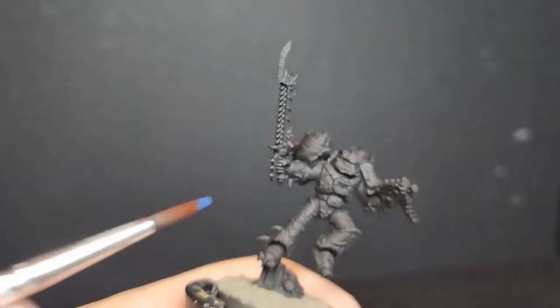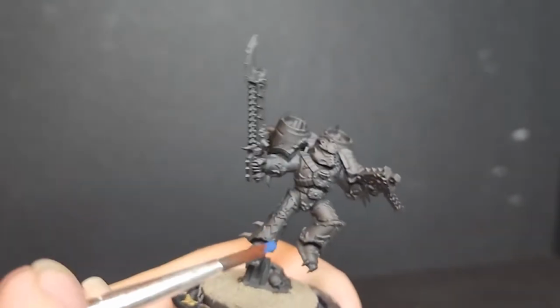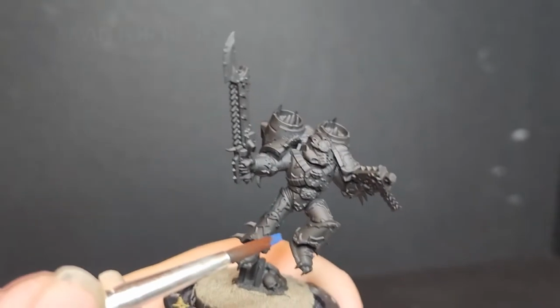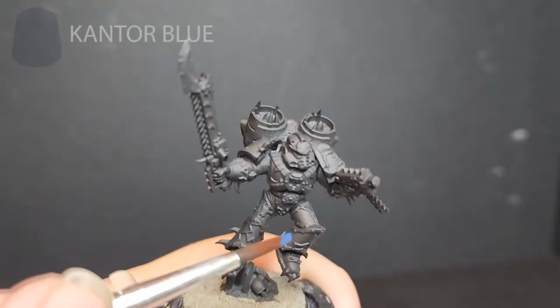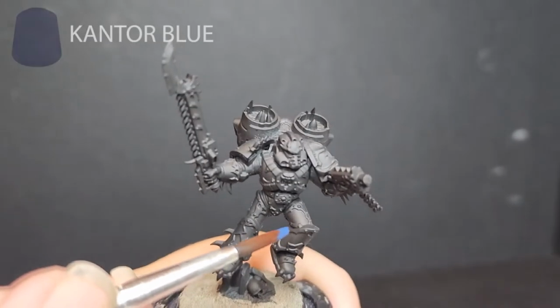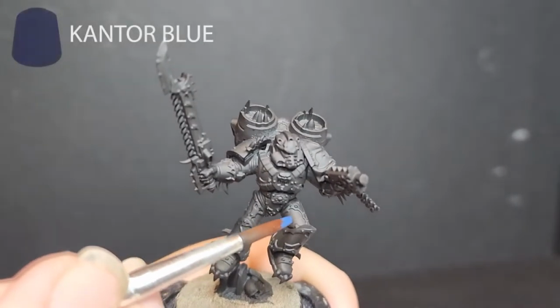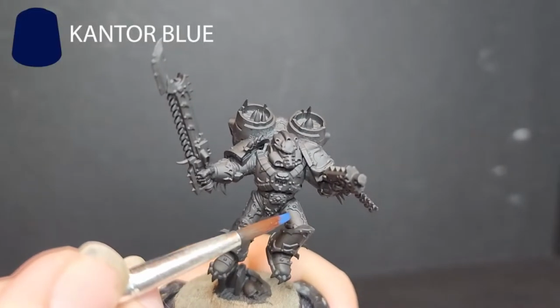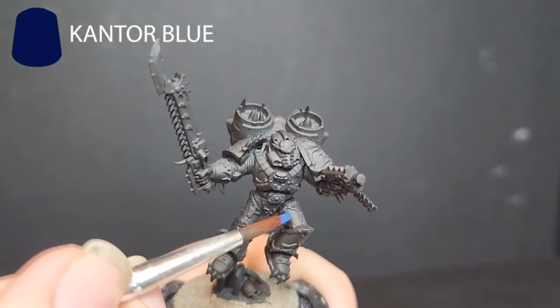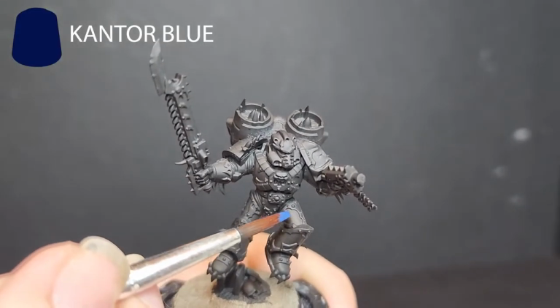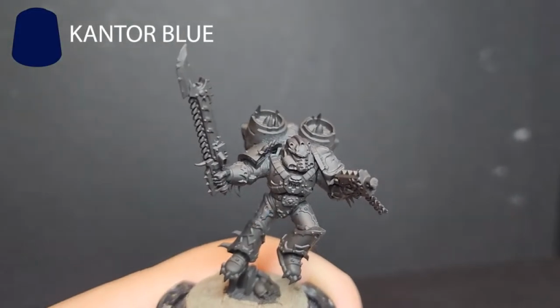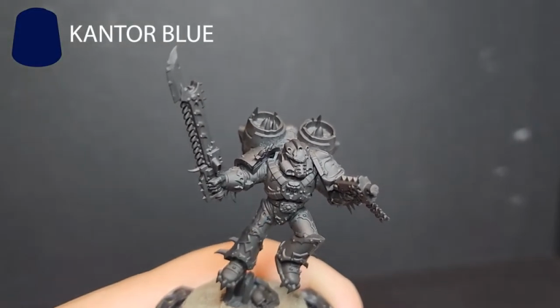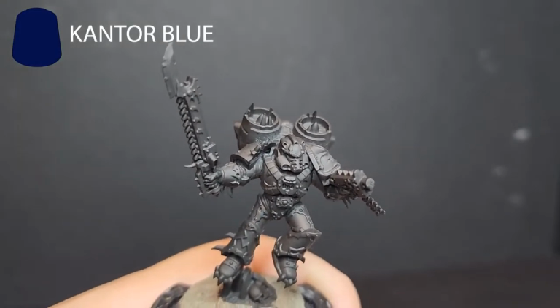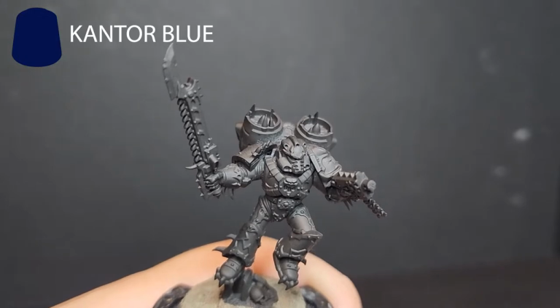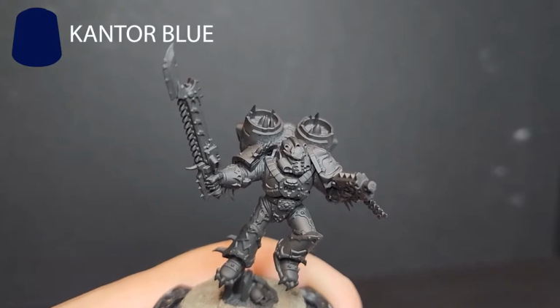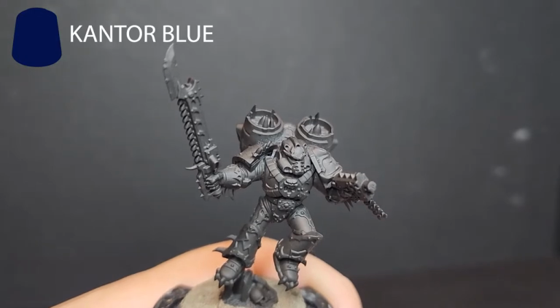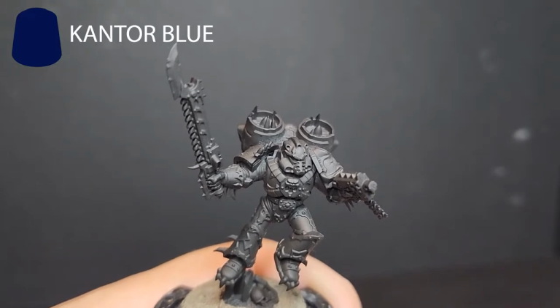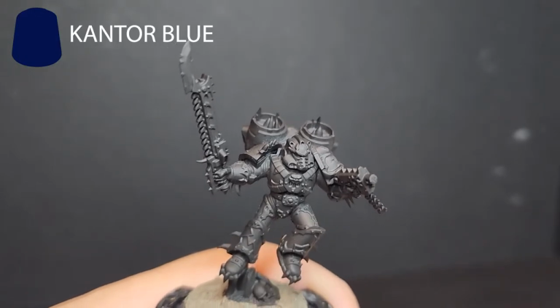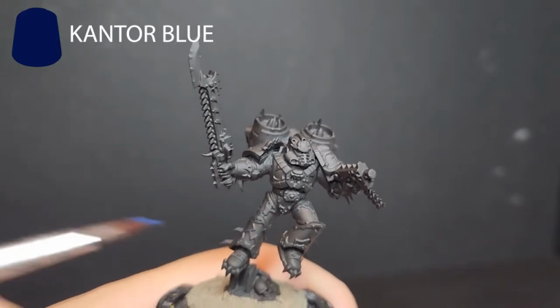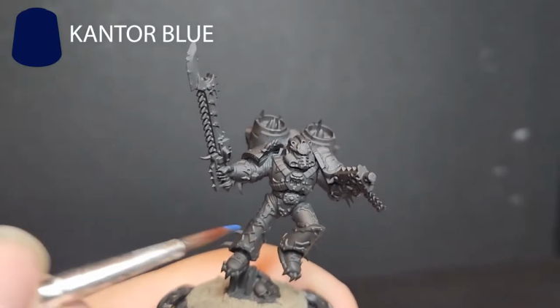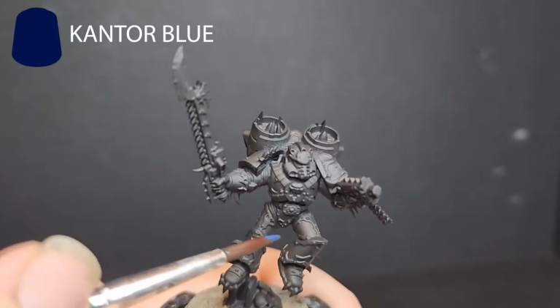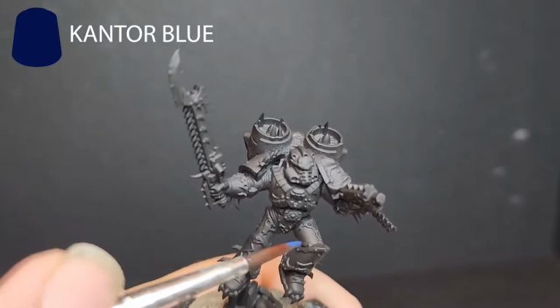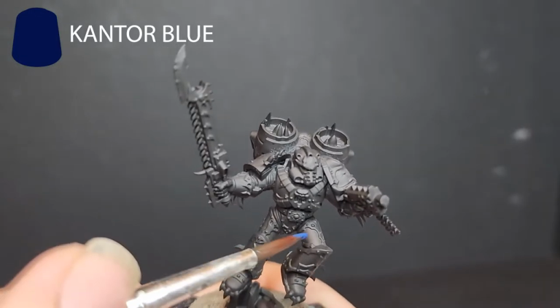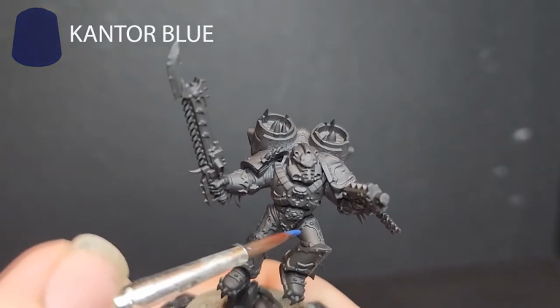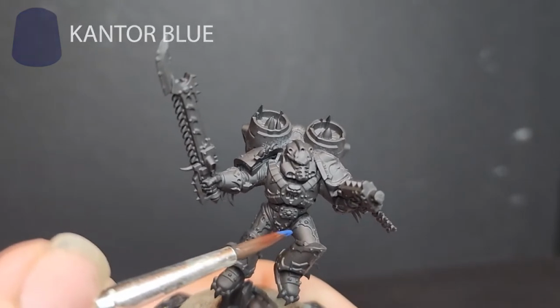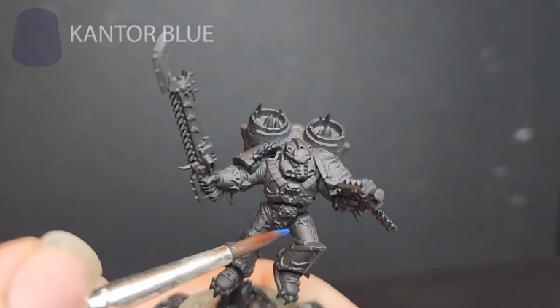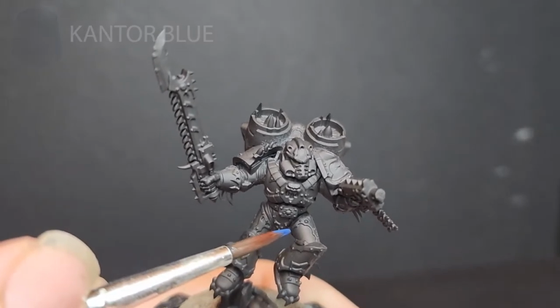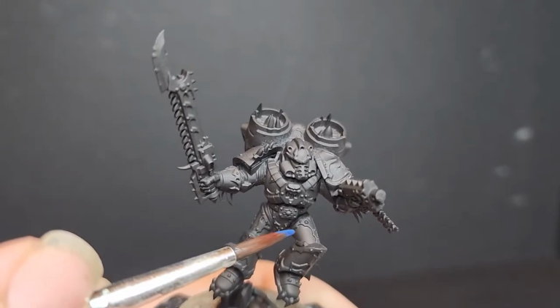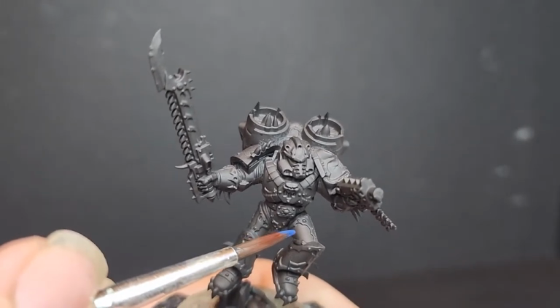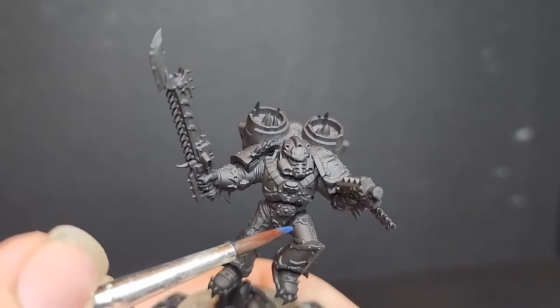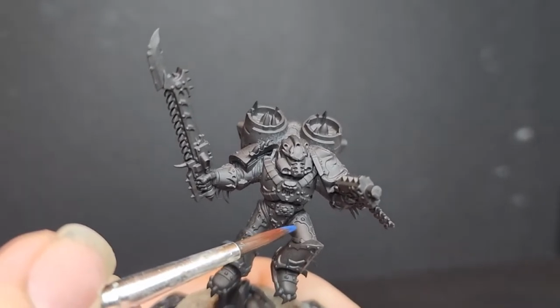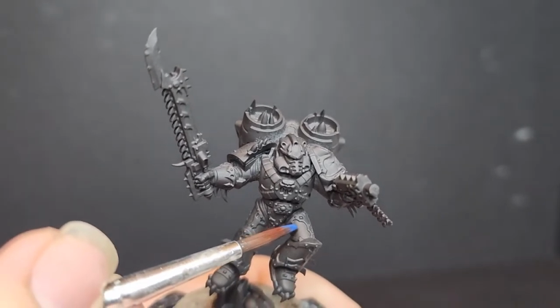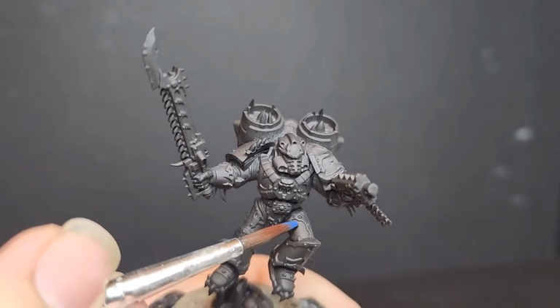Hello everybody, my name is SpoonsRattling, and welcome to Episode 3 of my Chaos Space Marines painting series. This episode is on Night Lords.